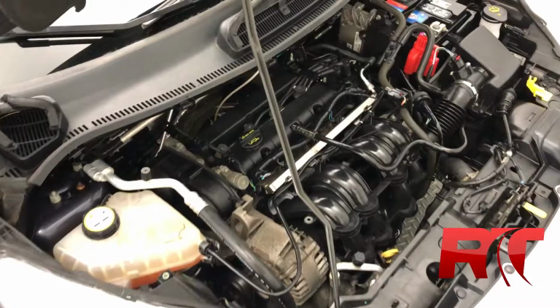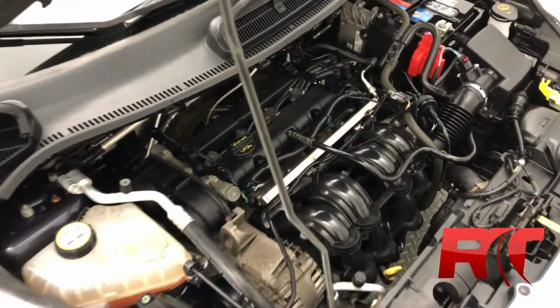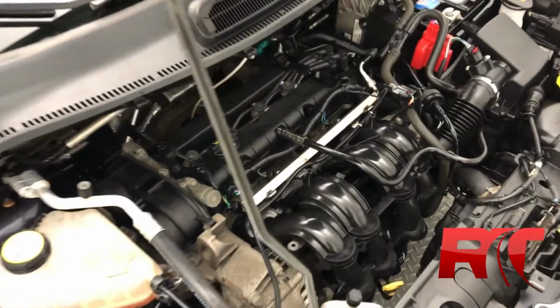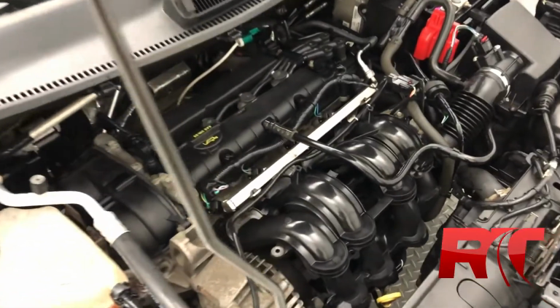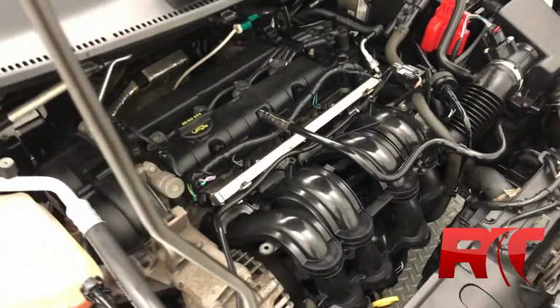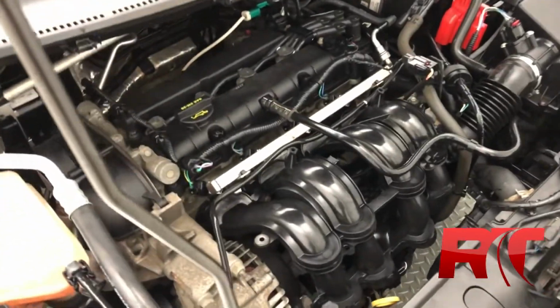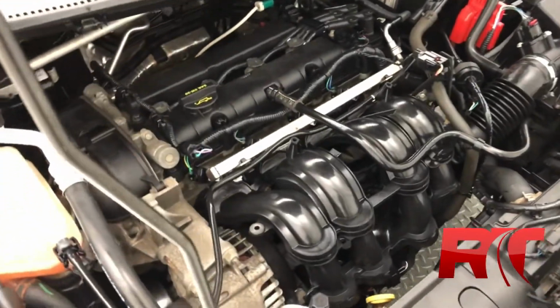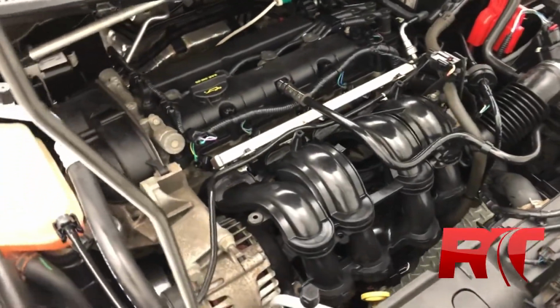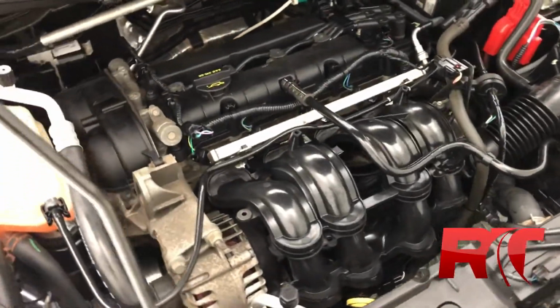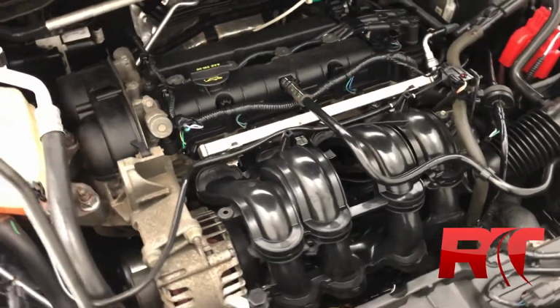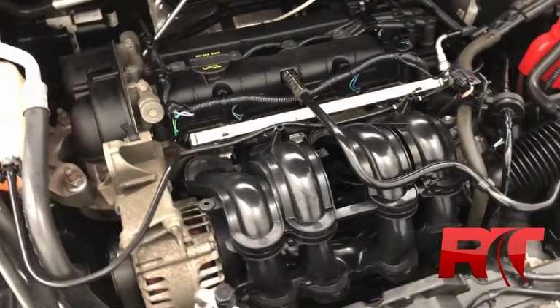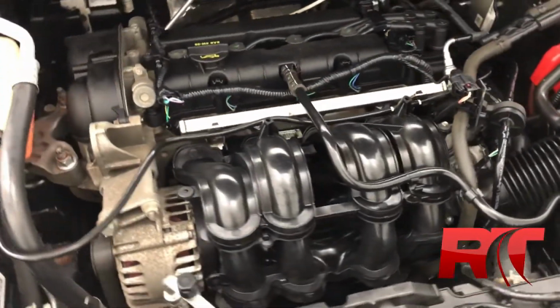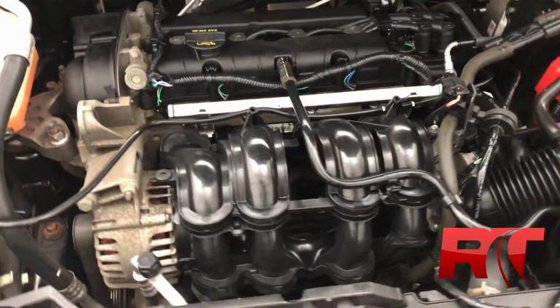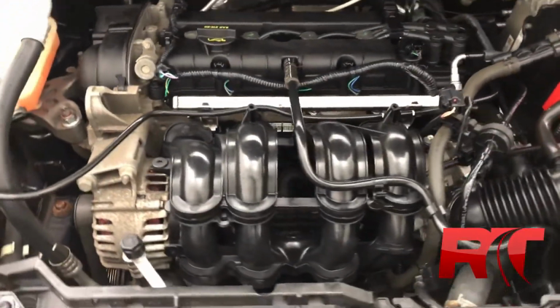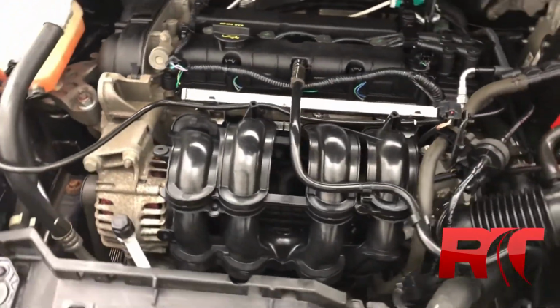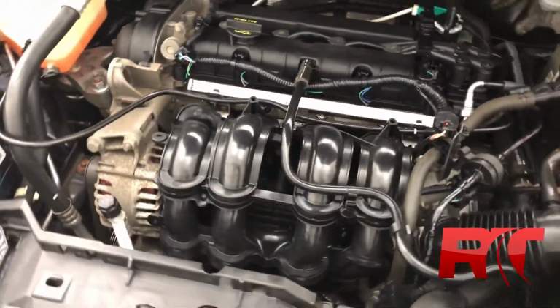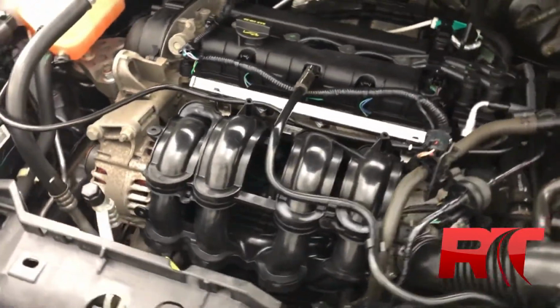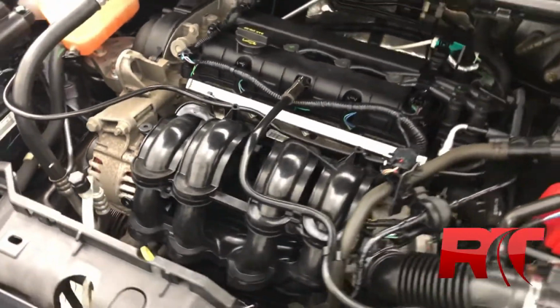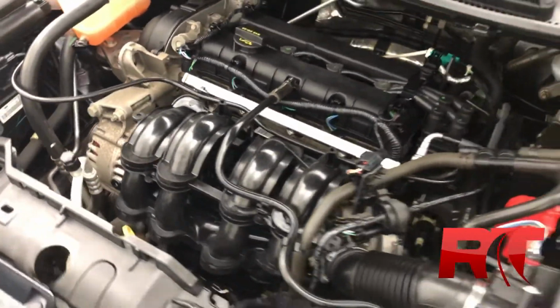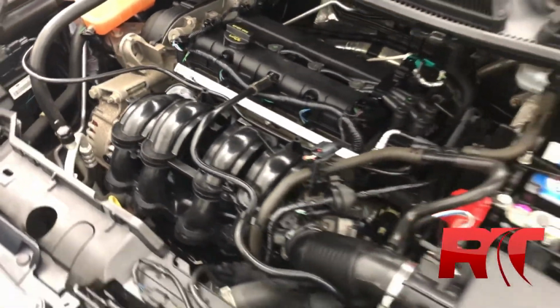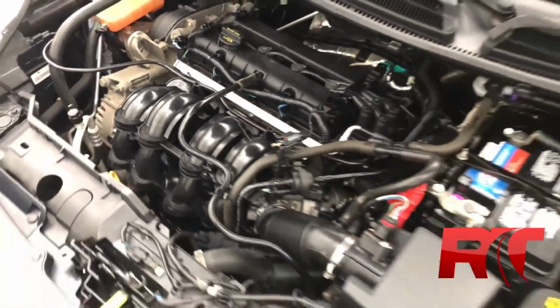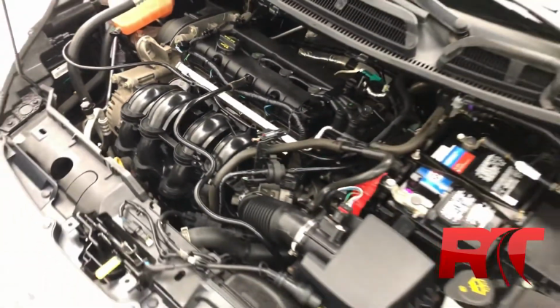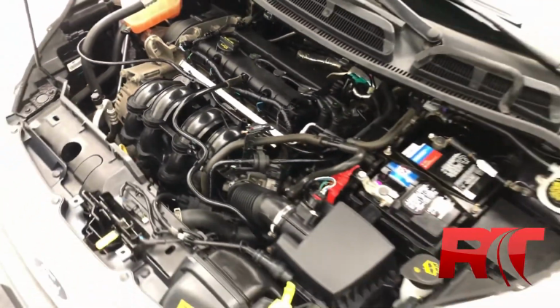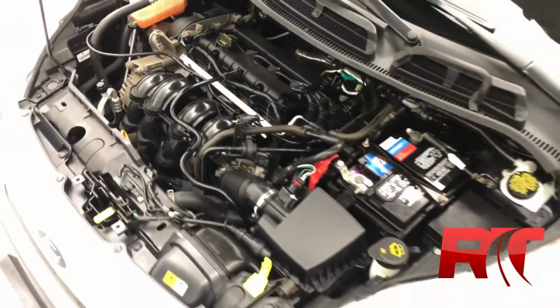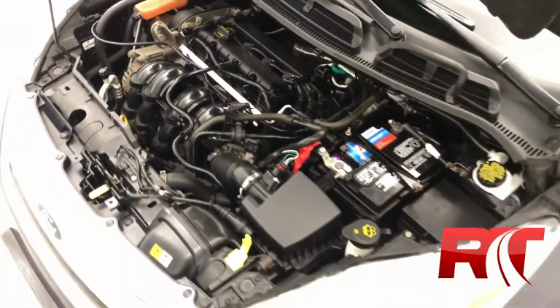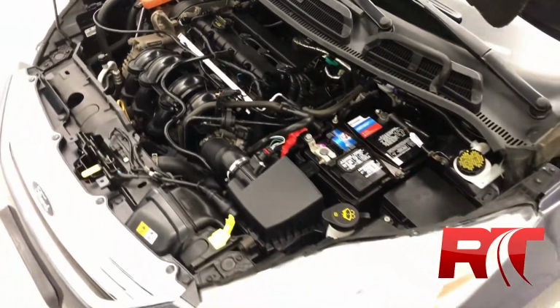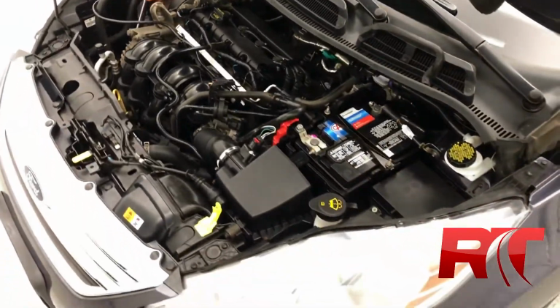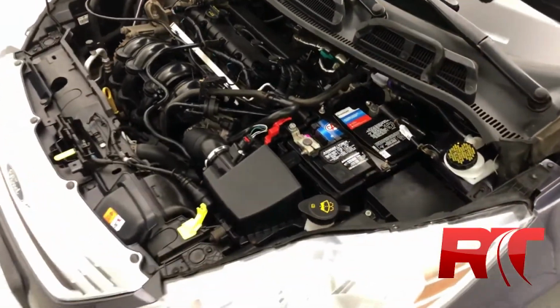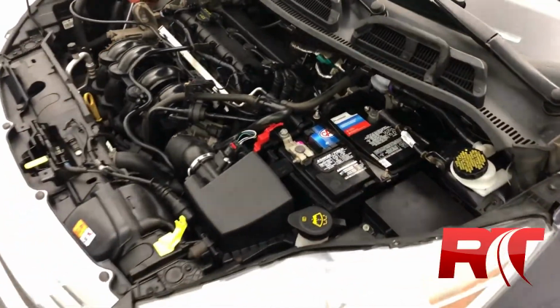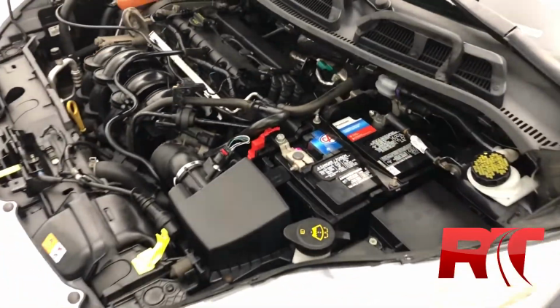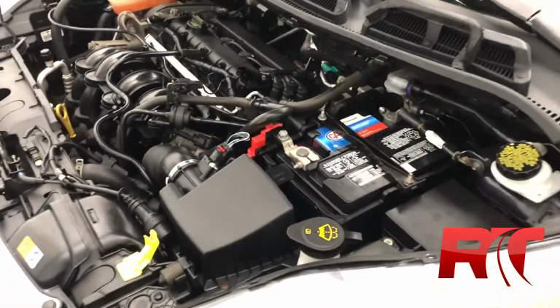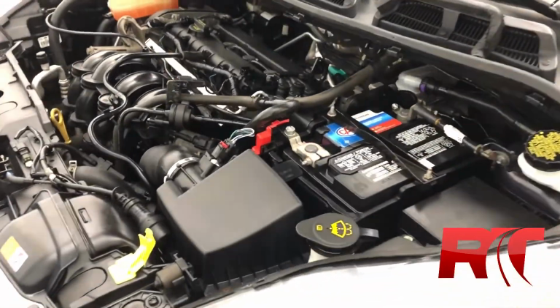Moving on now to the economical 1.6-liter 4-cylinder engine with that 6-speed automatic transmission.